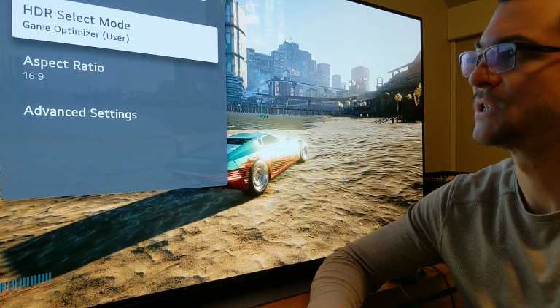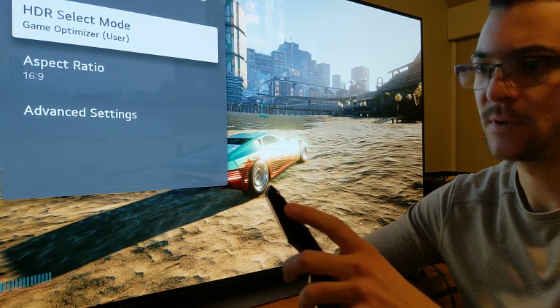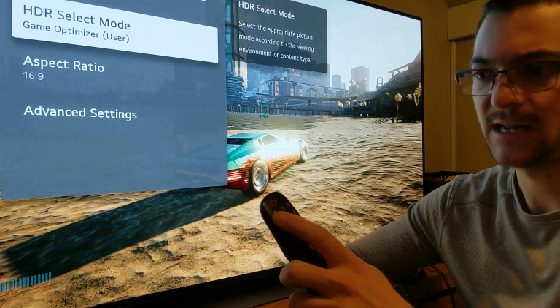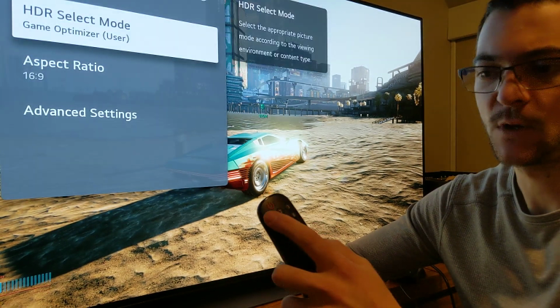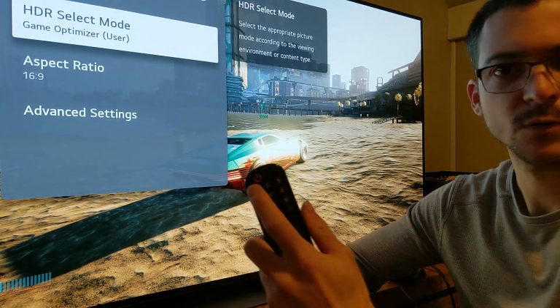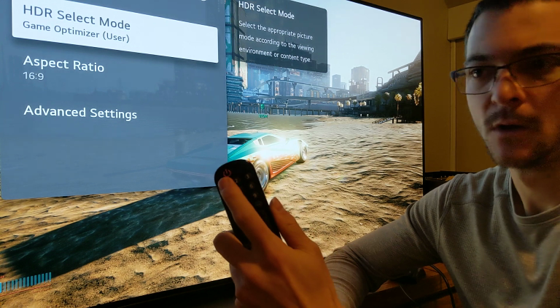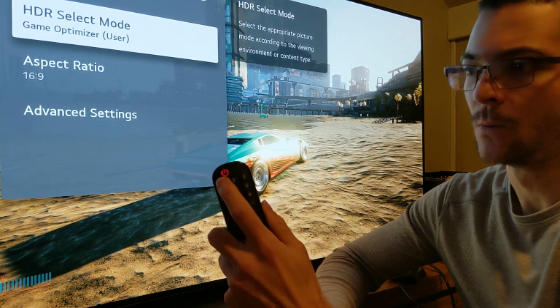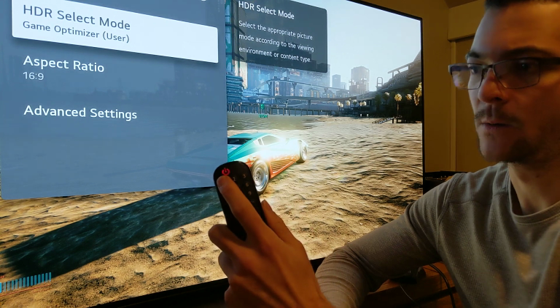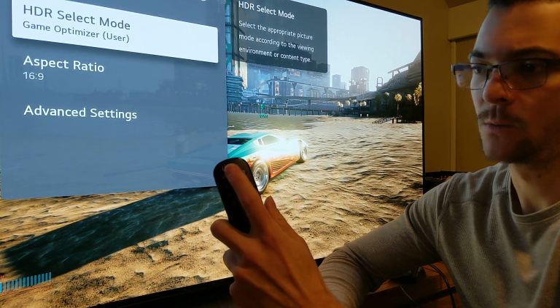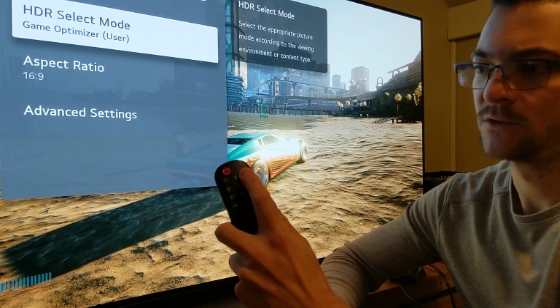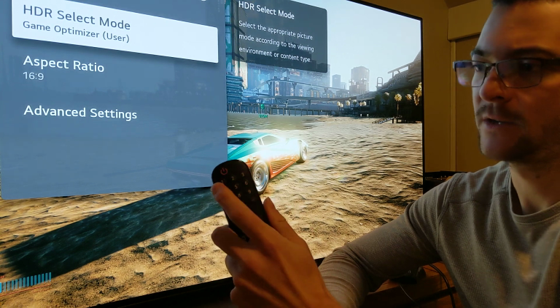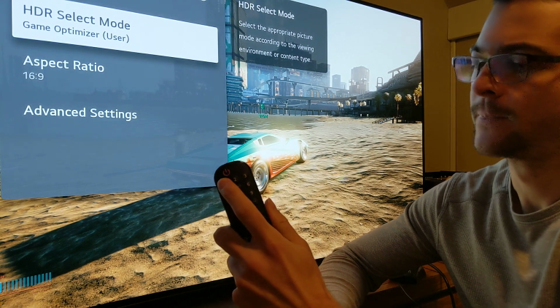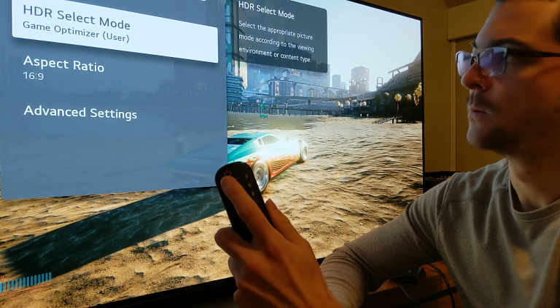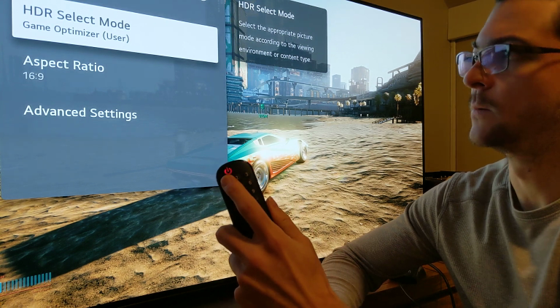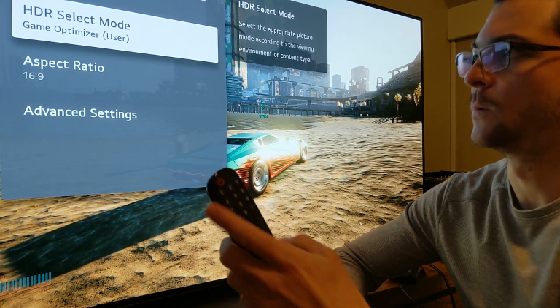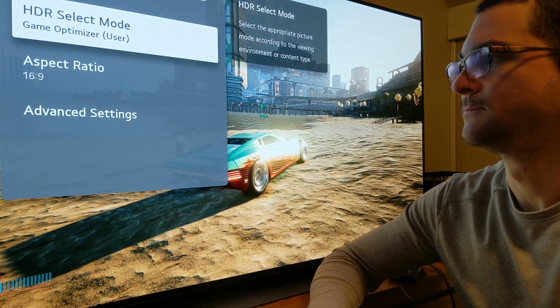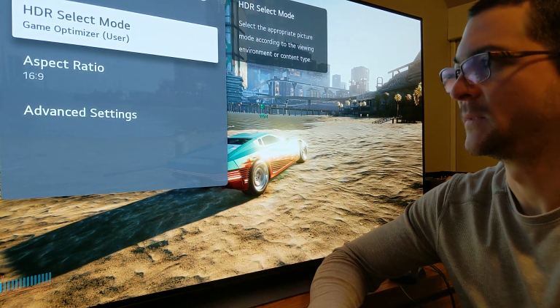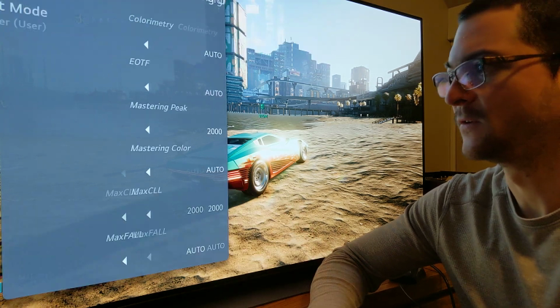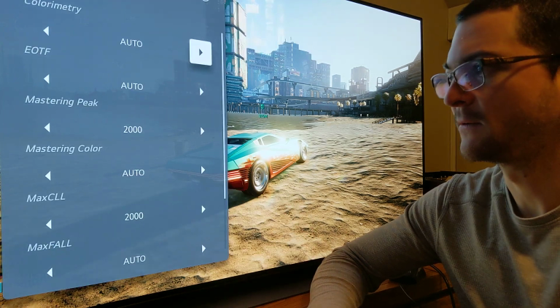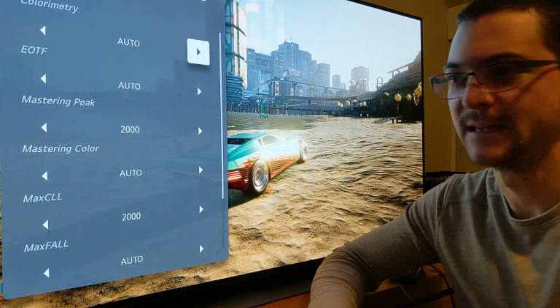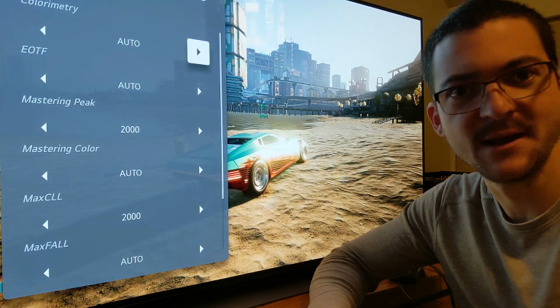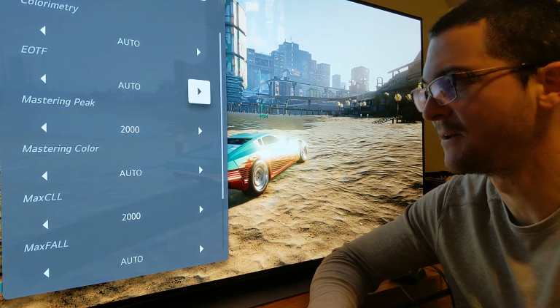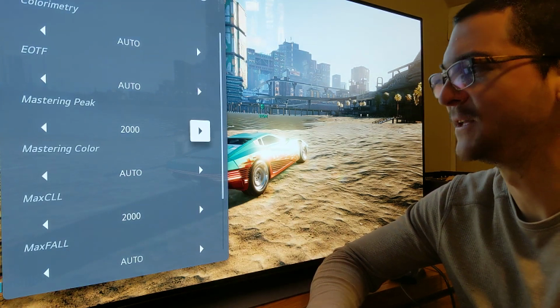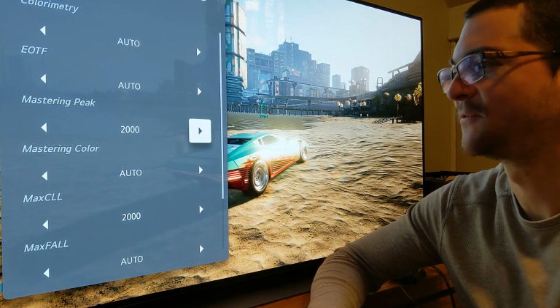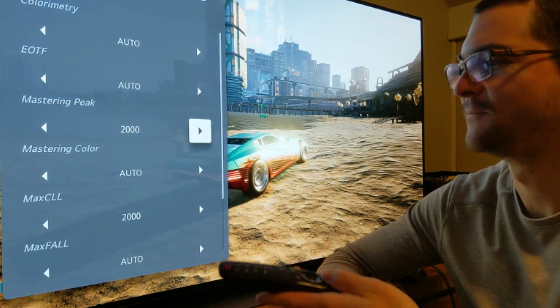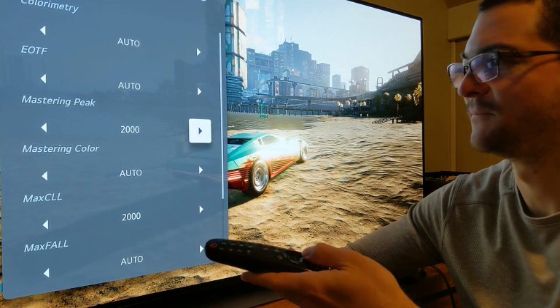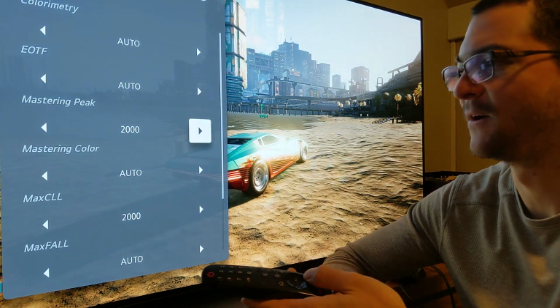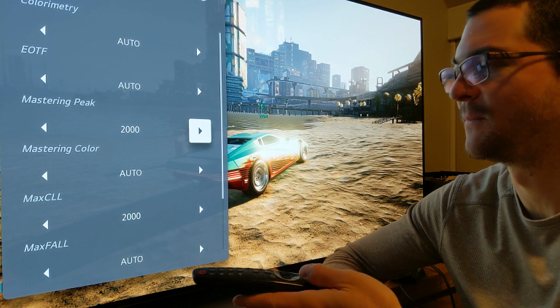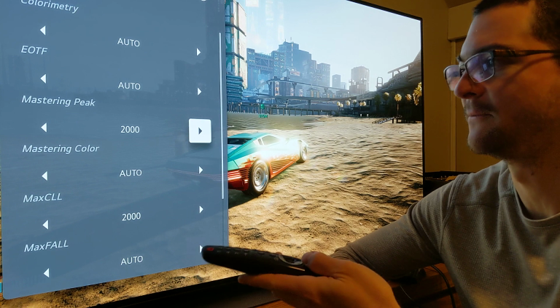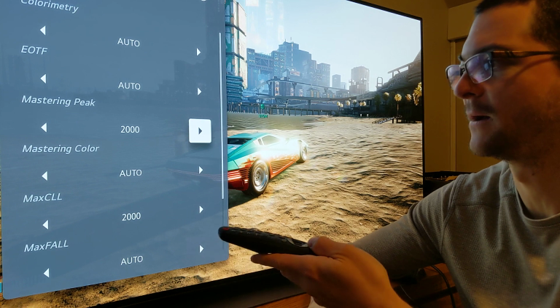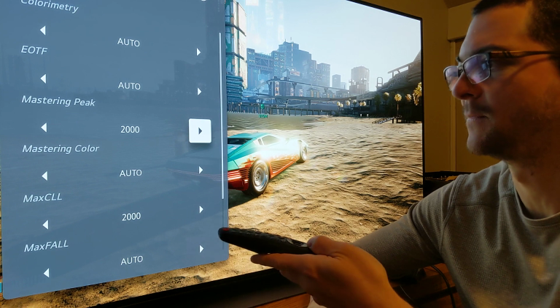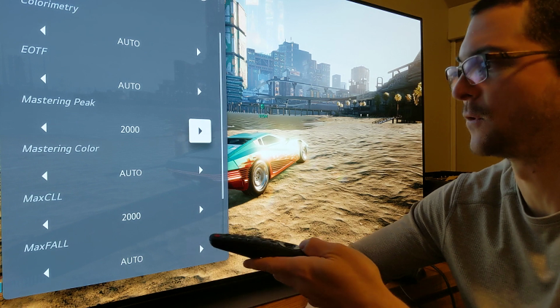Just tap on select mode, 1113, 111 — if you've never seen a video of mine before, that's how you access the secret menu.